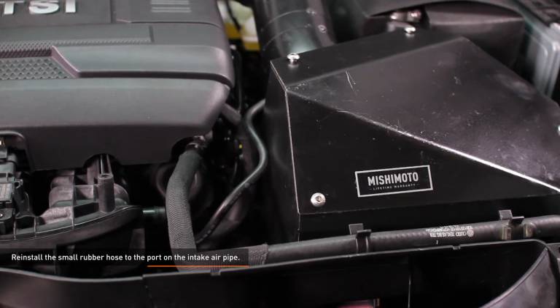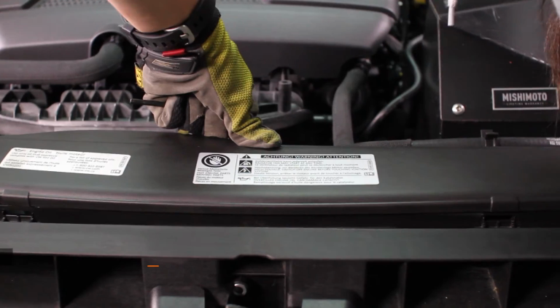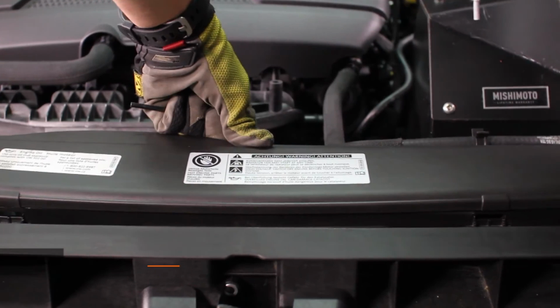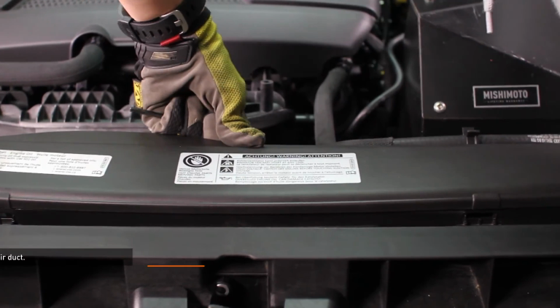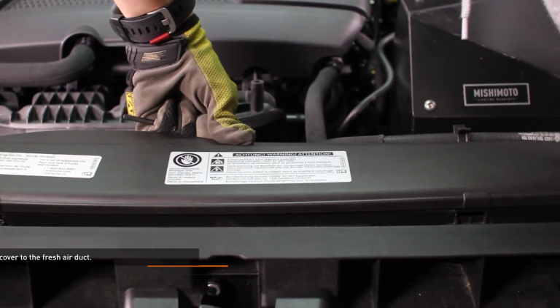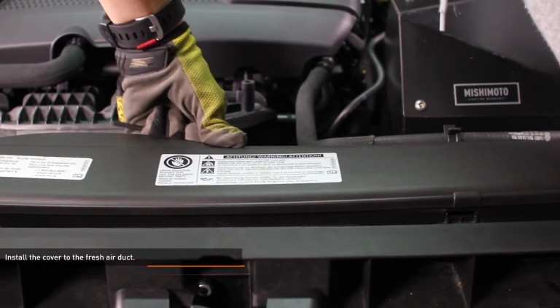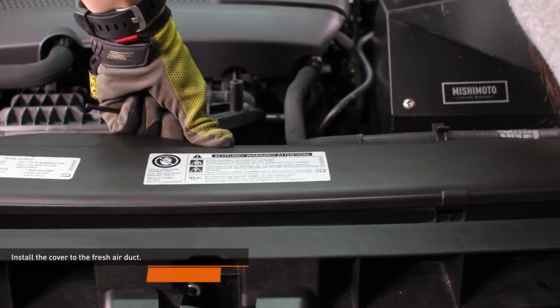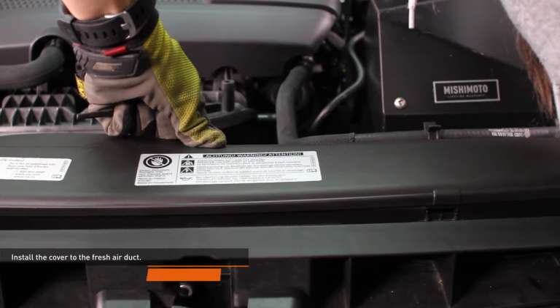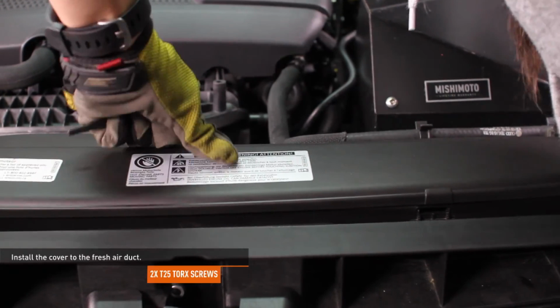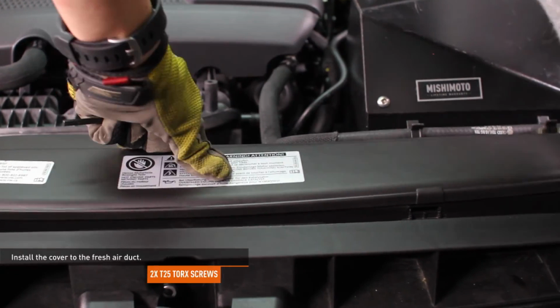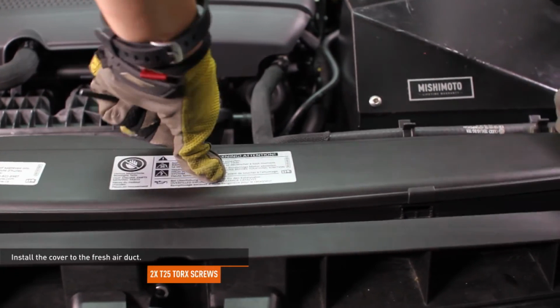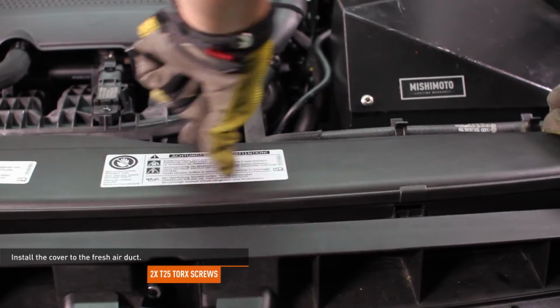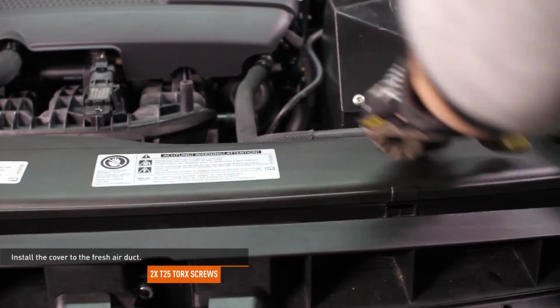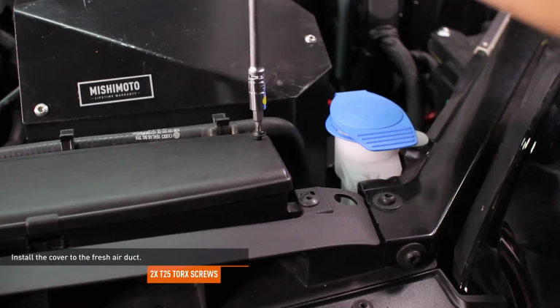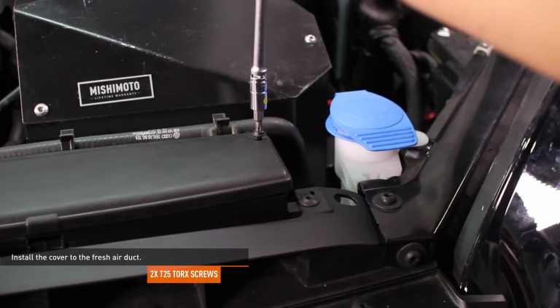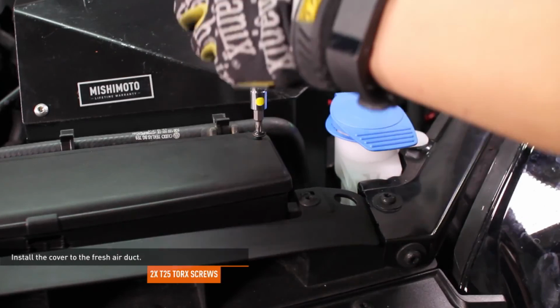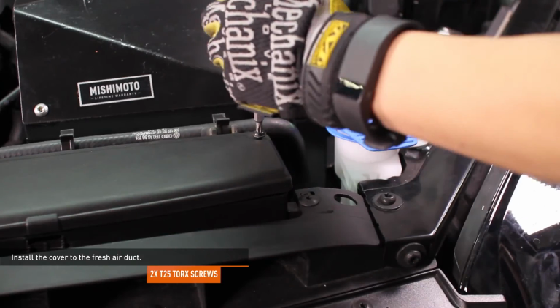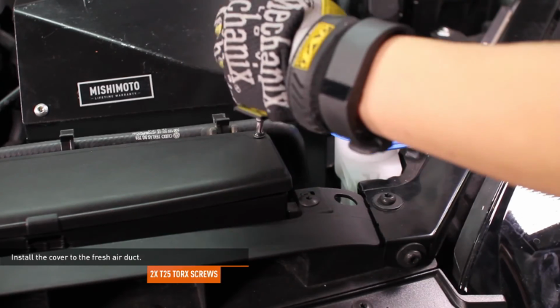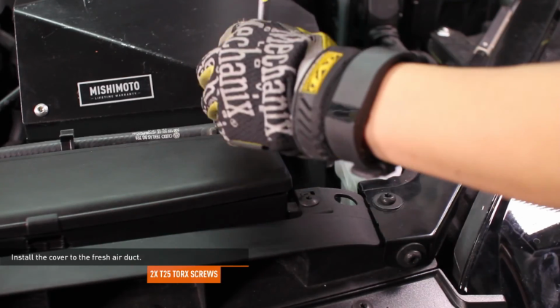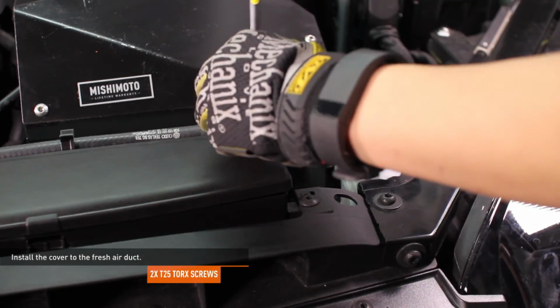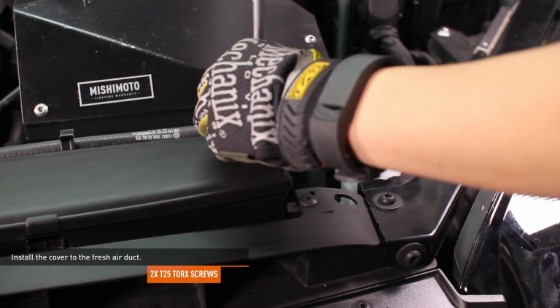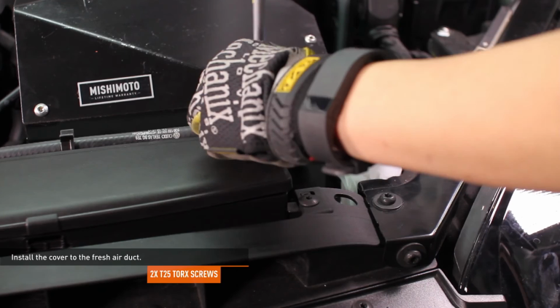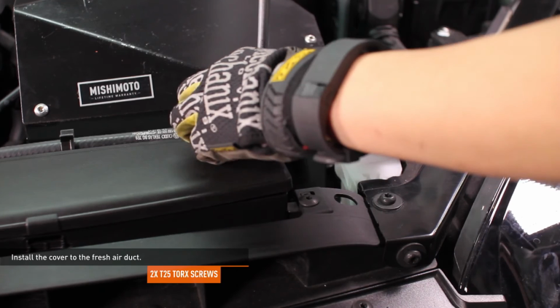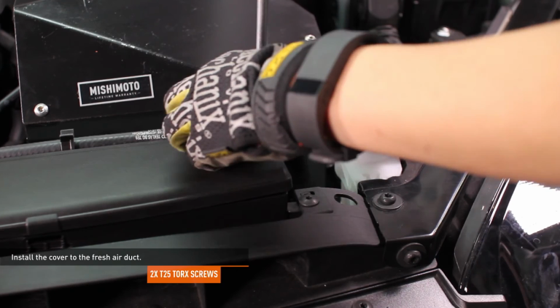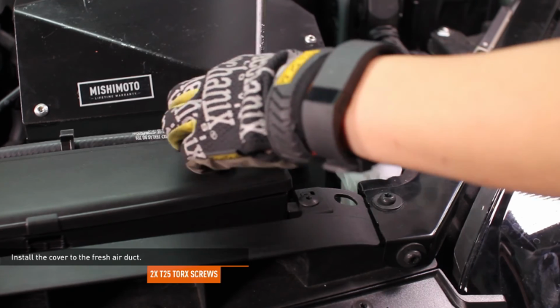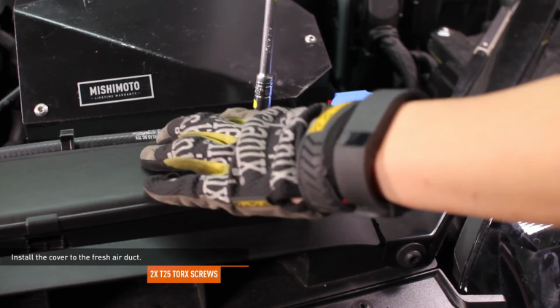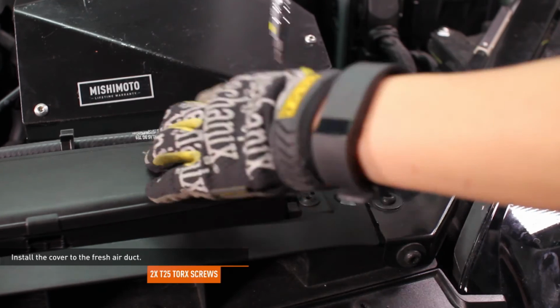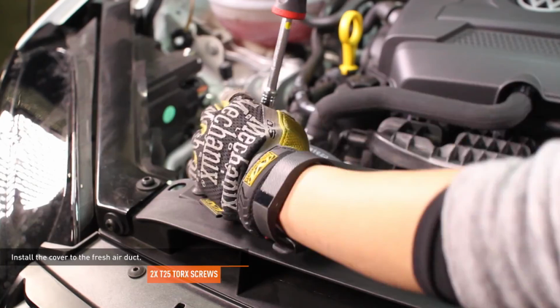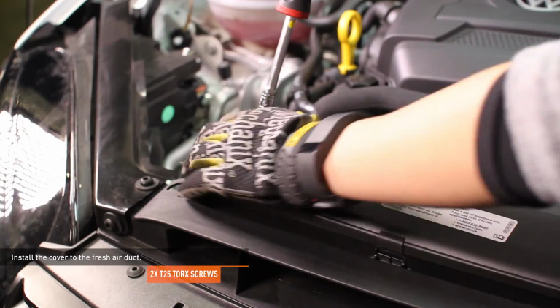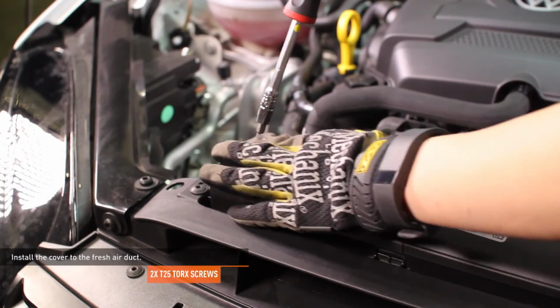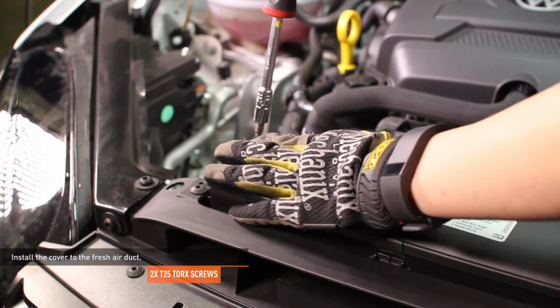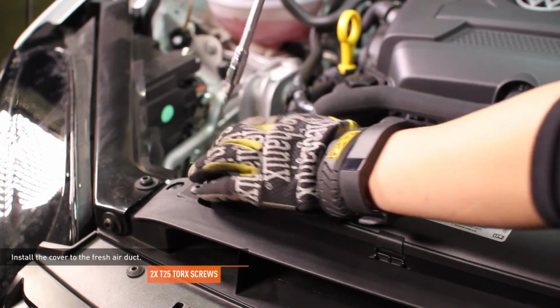Install the cover to the fresh air duct. Snap the cover into place and secure it with the original hardware.